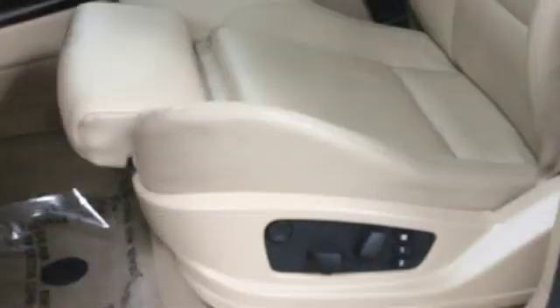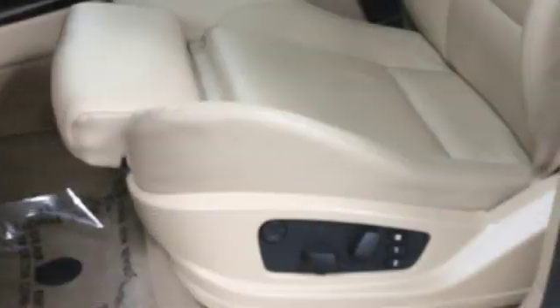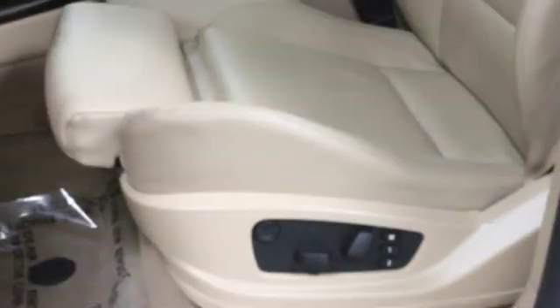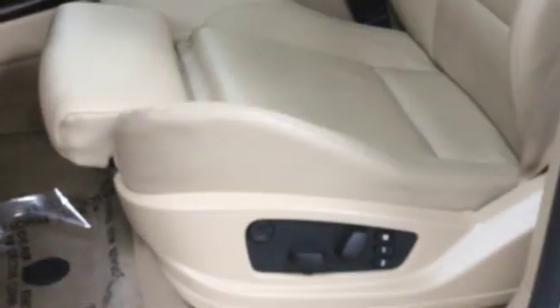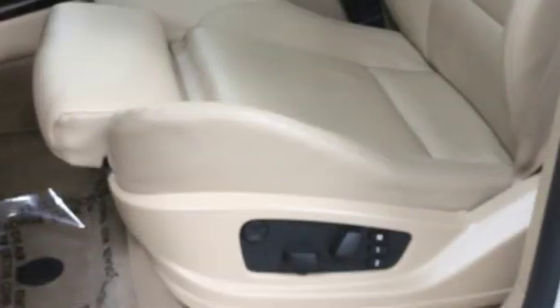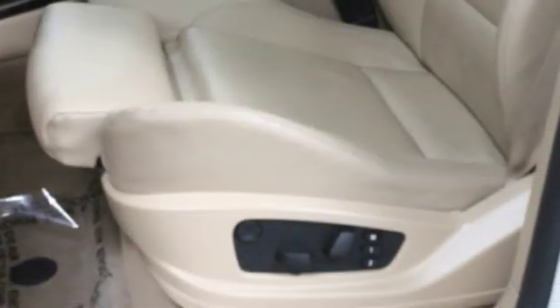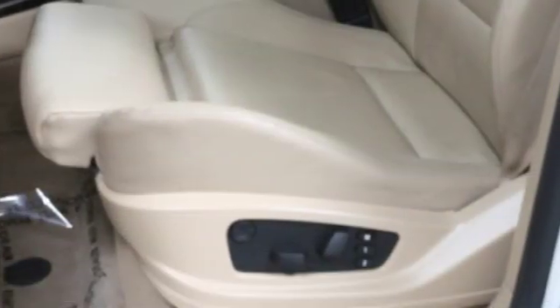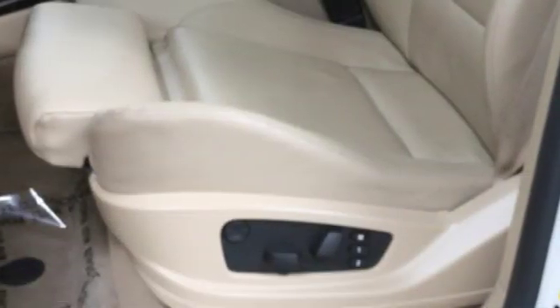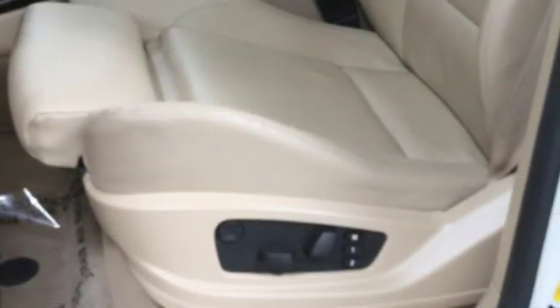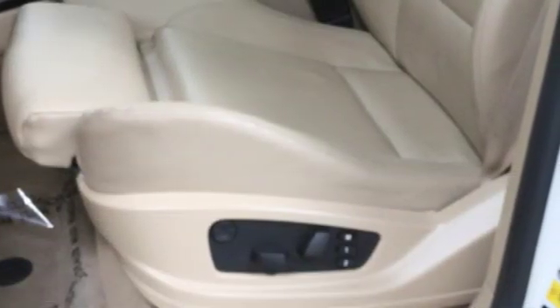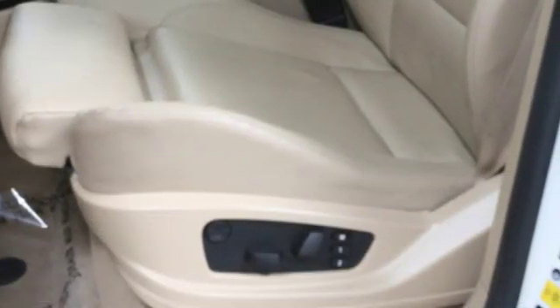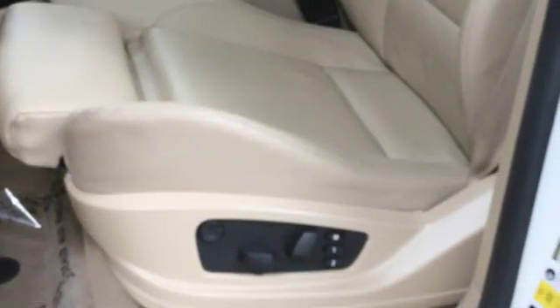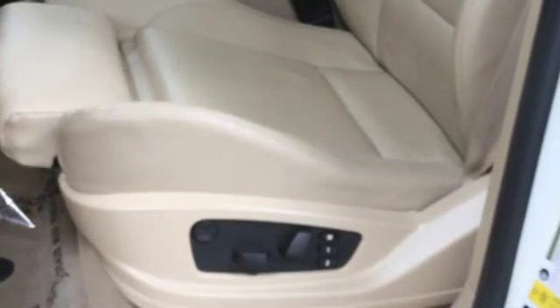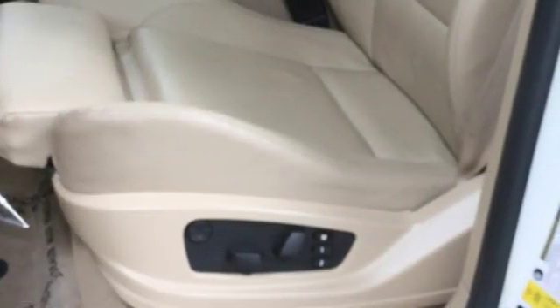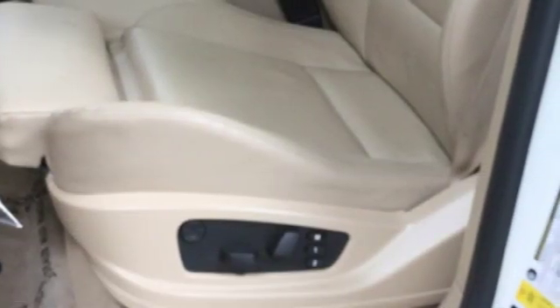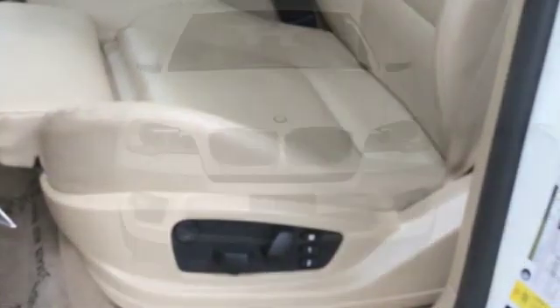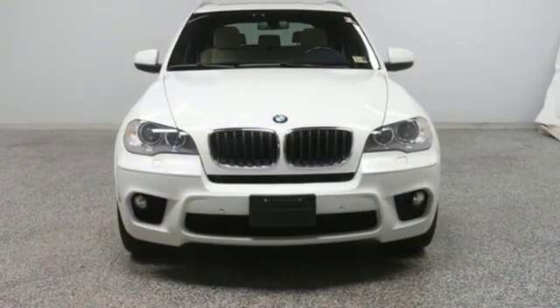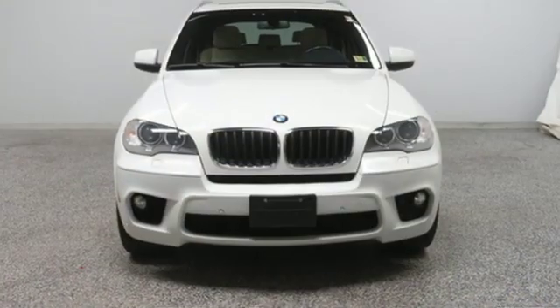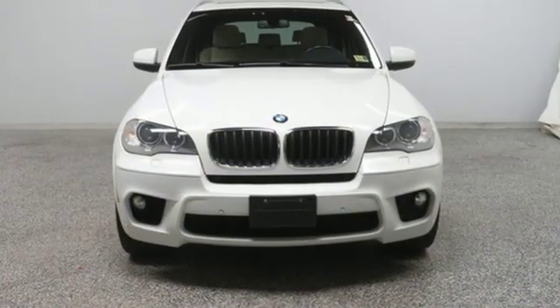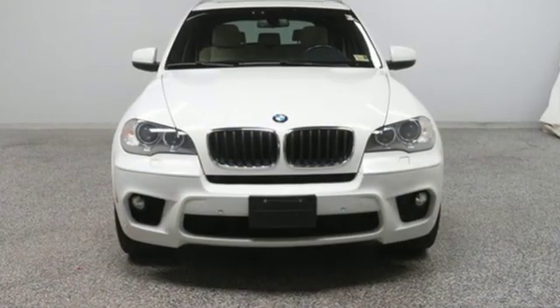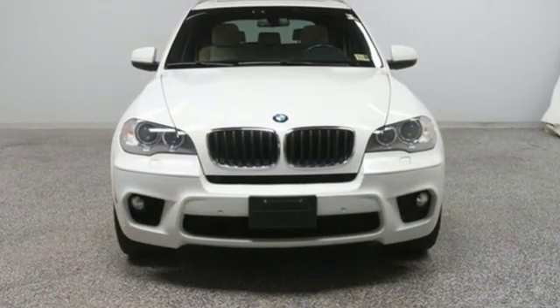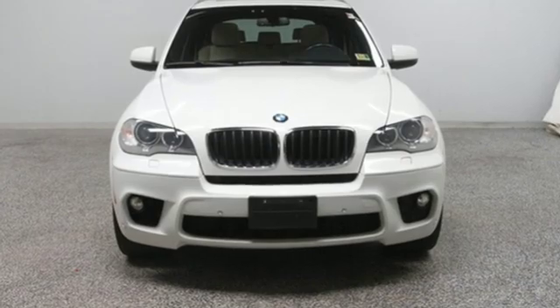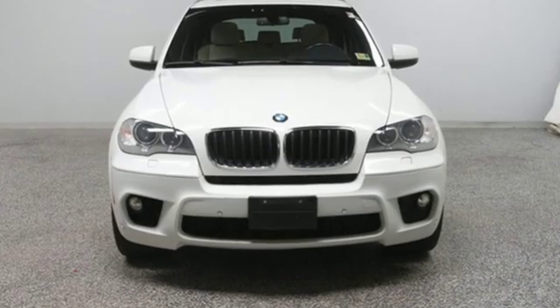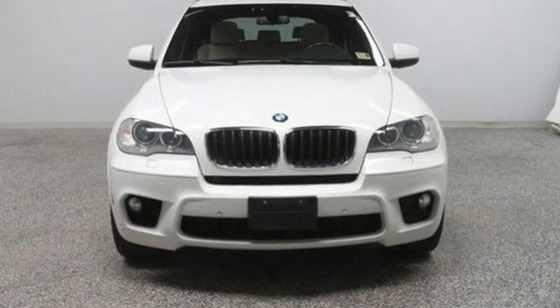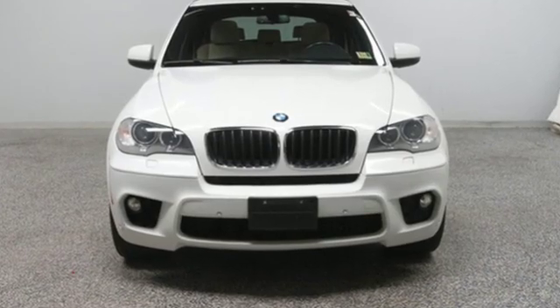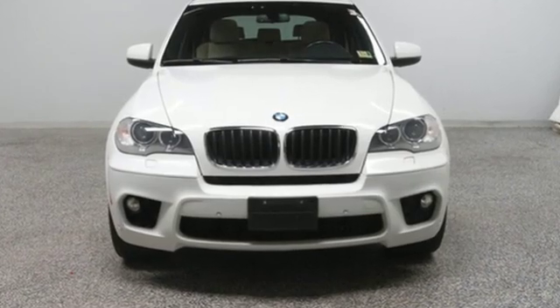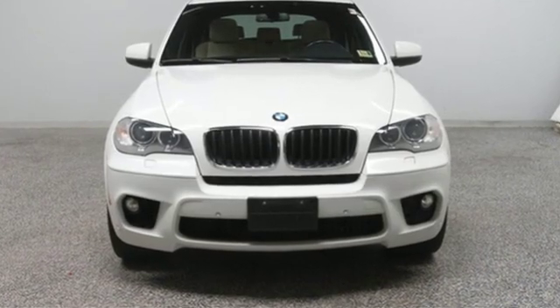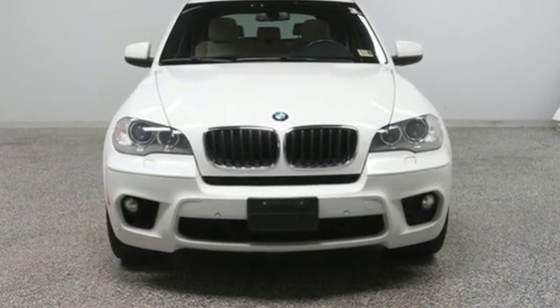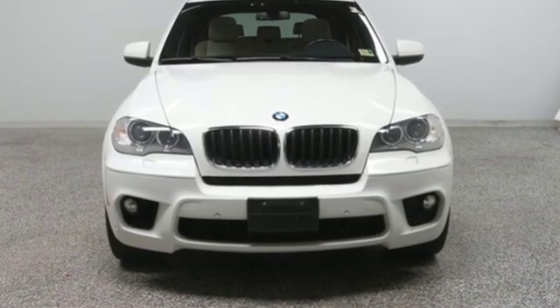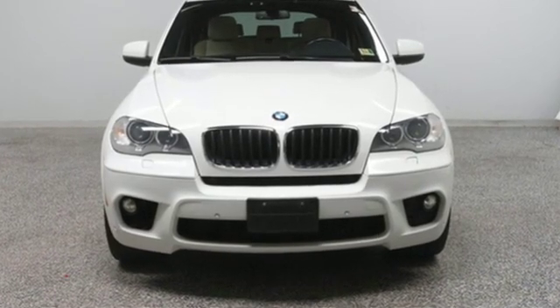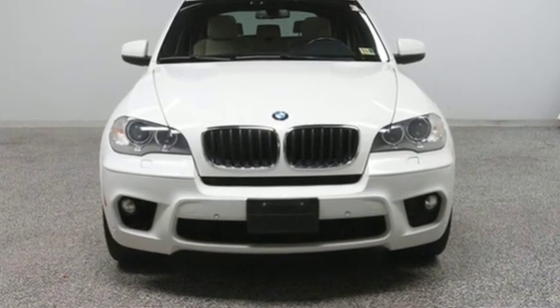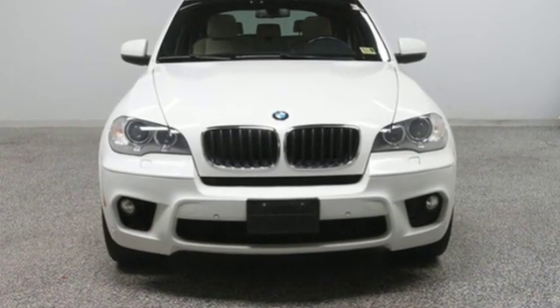BMW sheer driving pleasure. If you've been waiting for the perfect time for a test drive, the time is now. Experience it today.